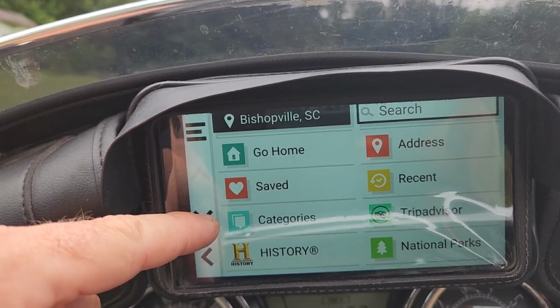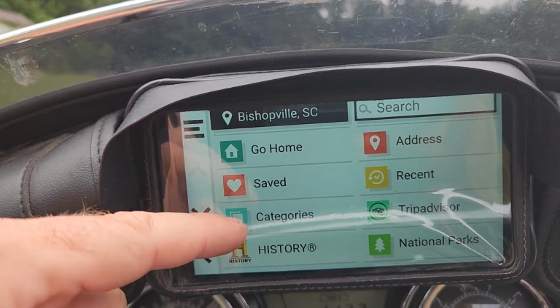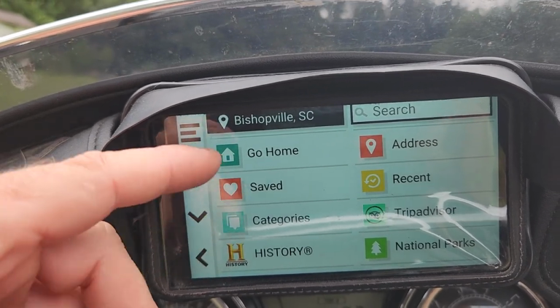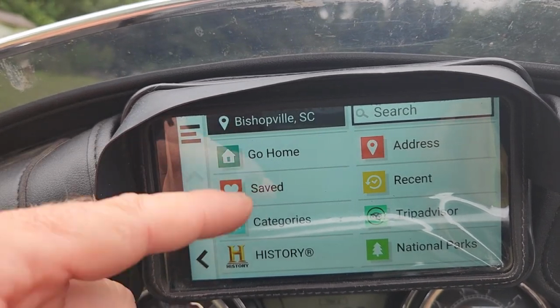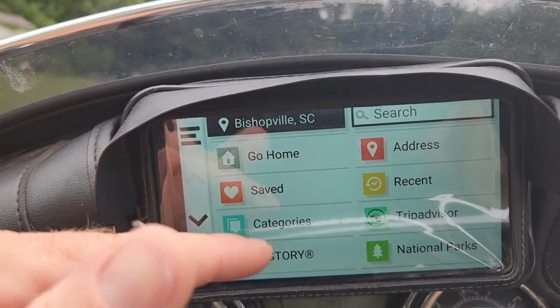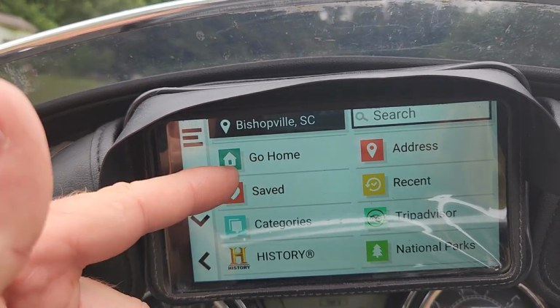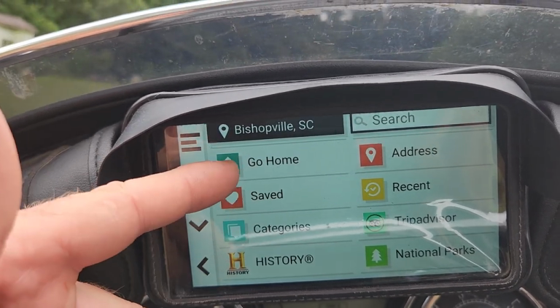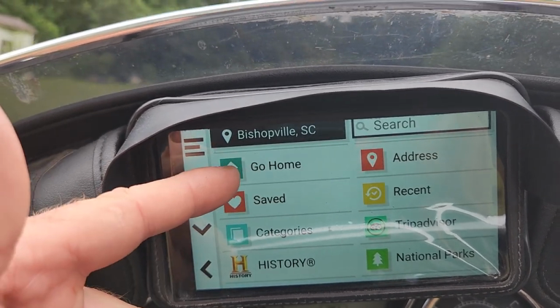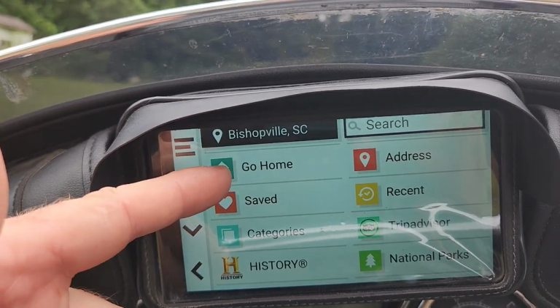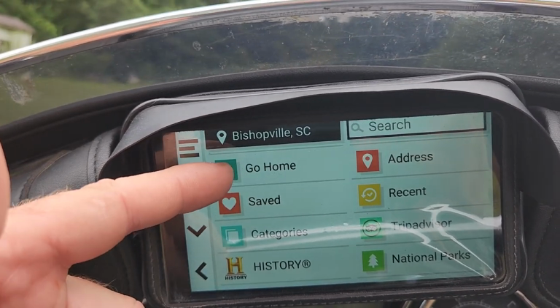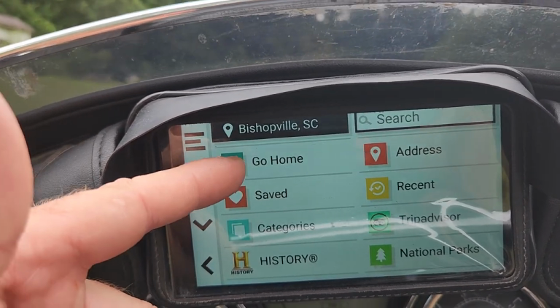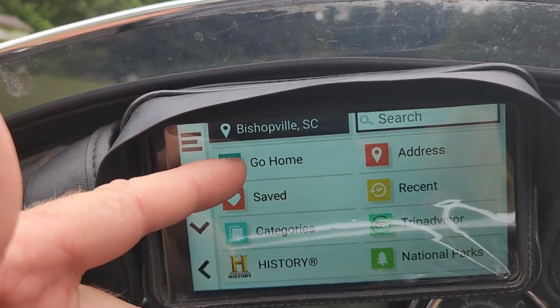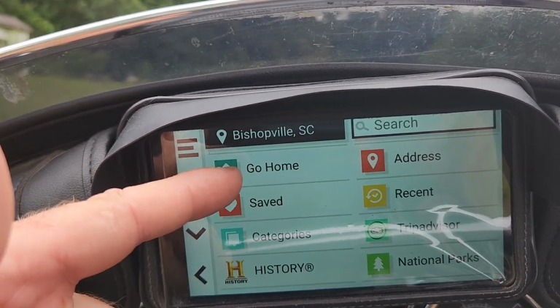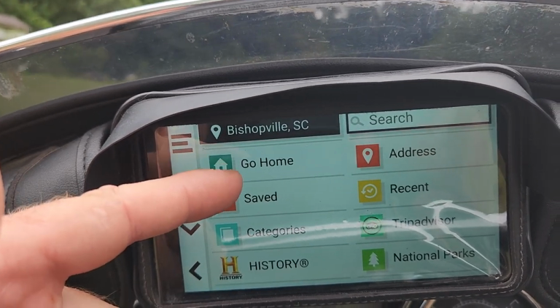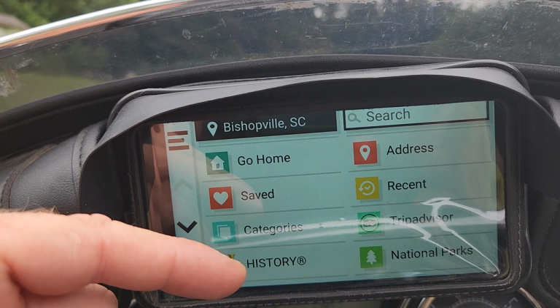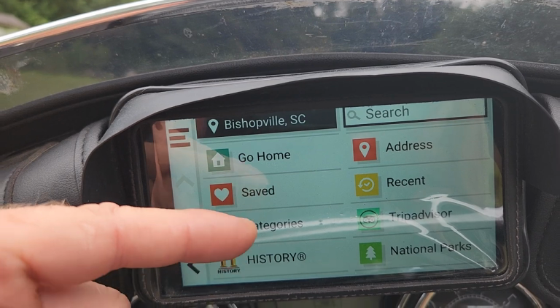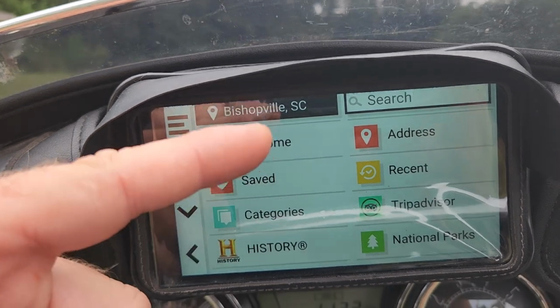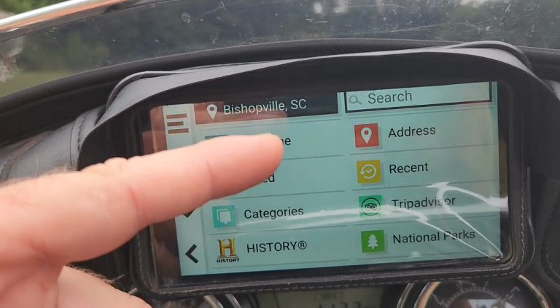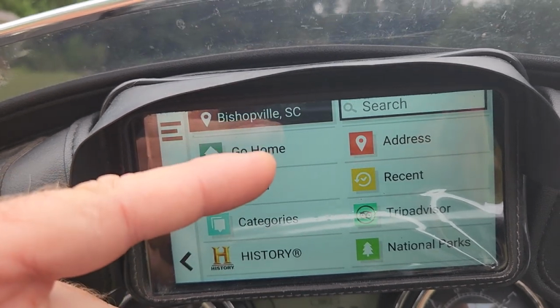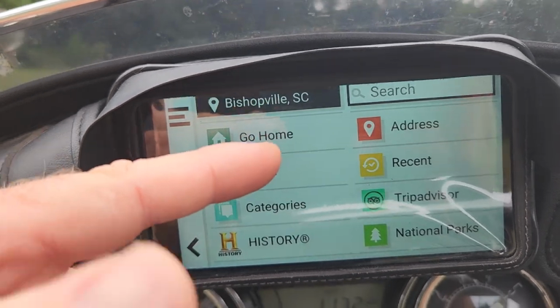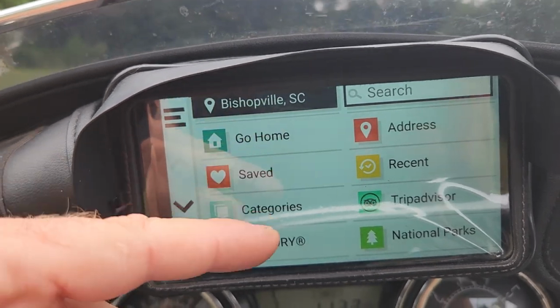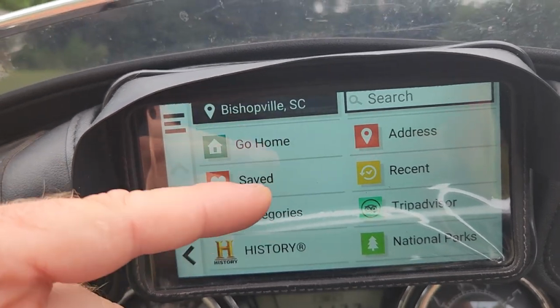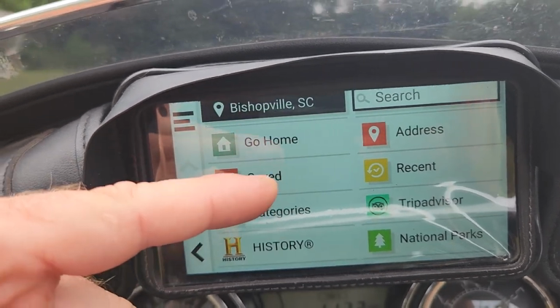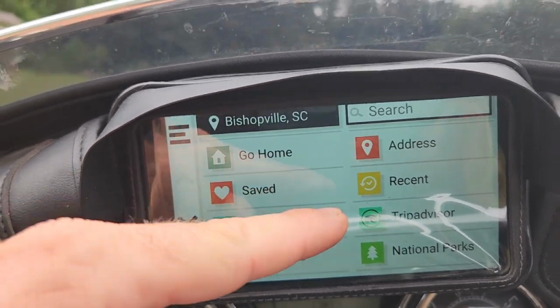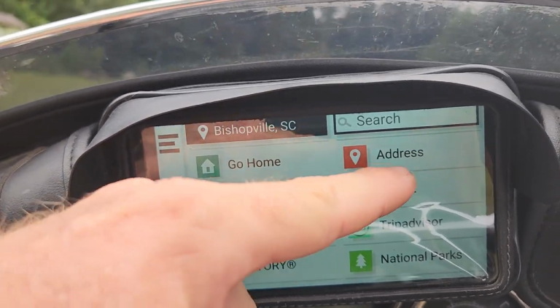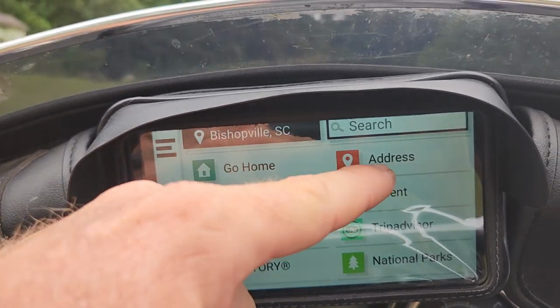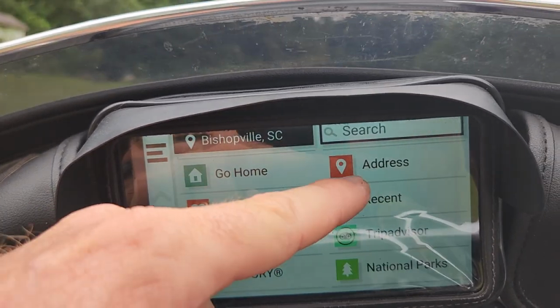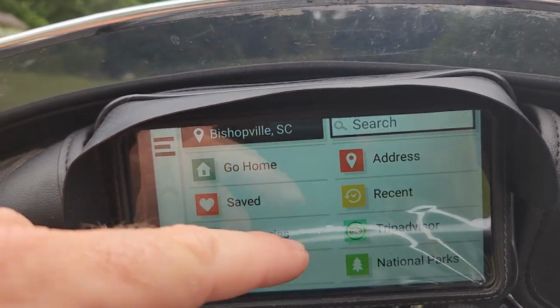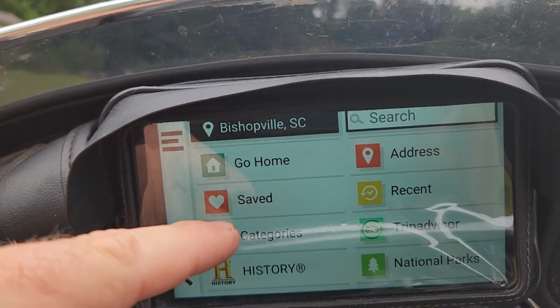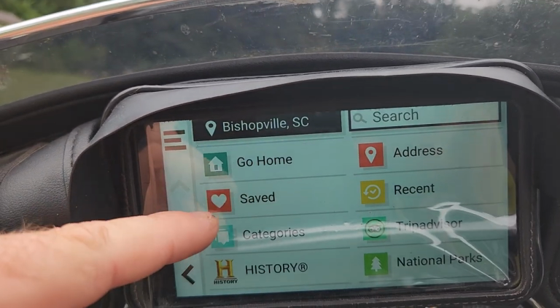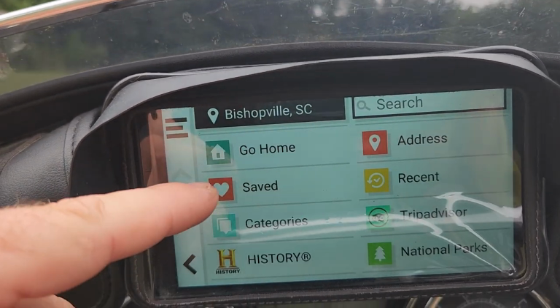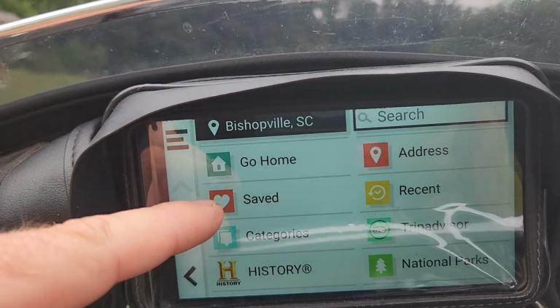It makes it a little easier to navigate through. If you wanted to put in your home address you just click 'go home,' and you can save some addresses.